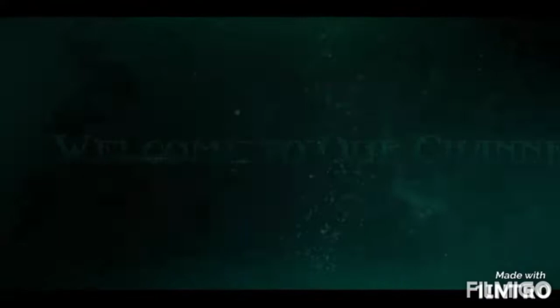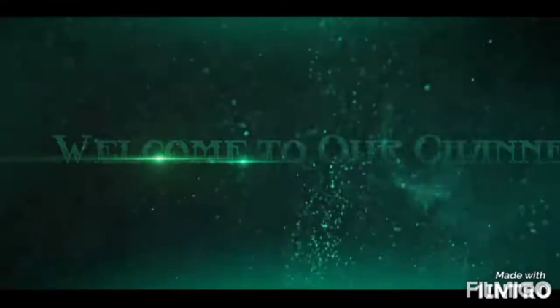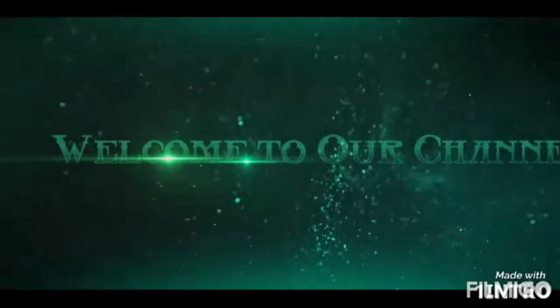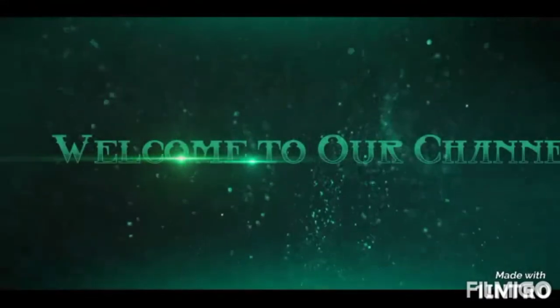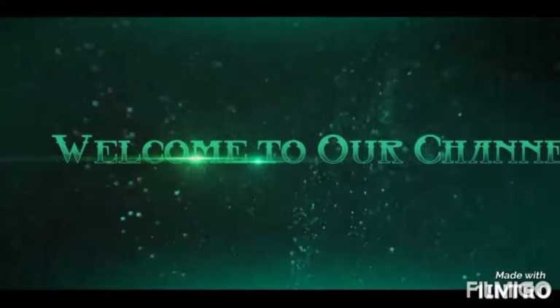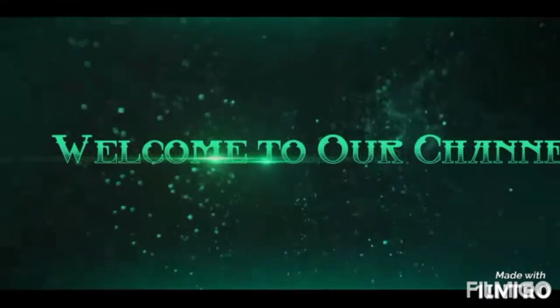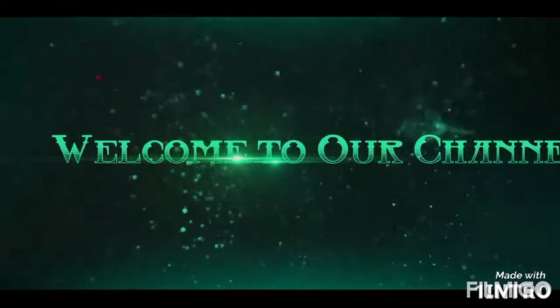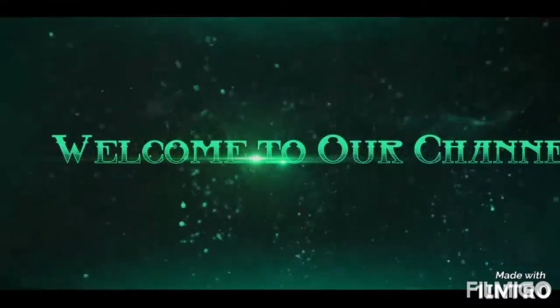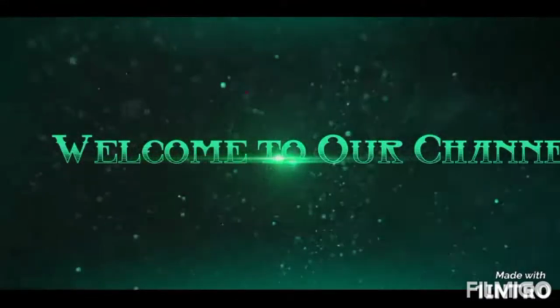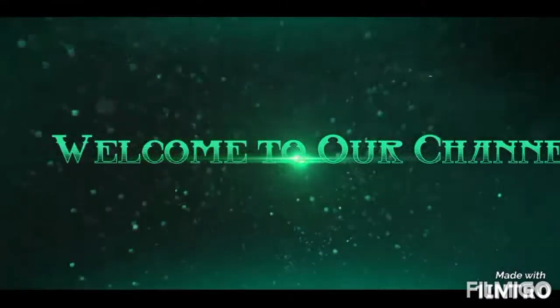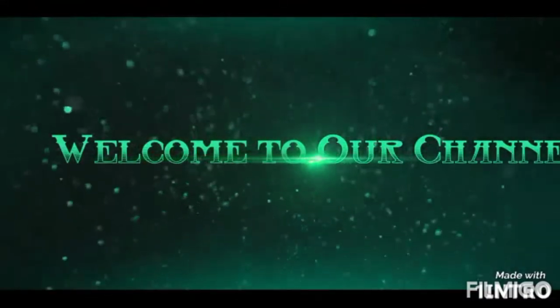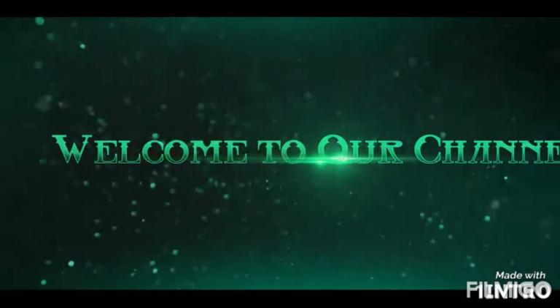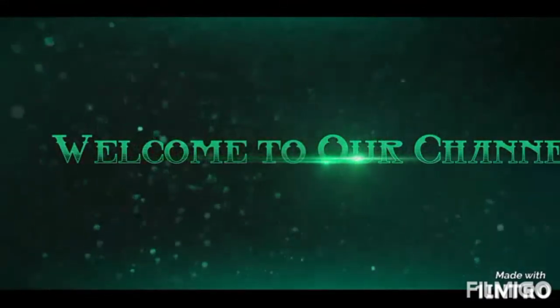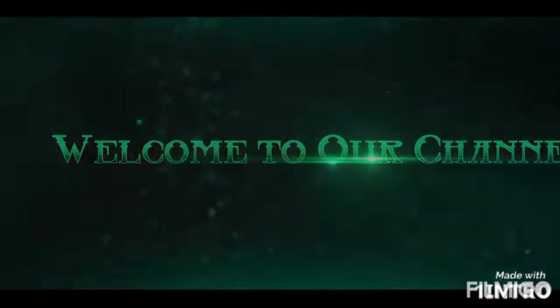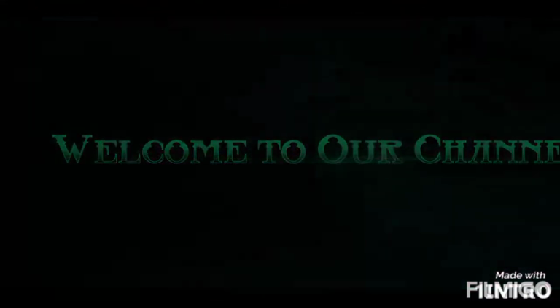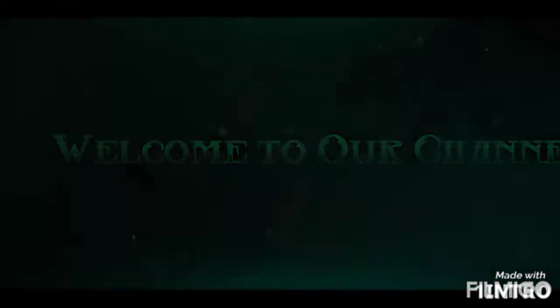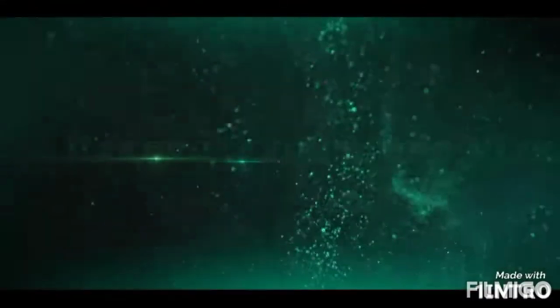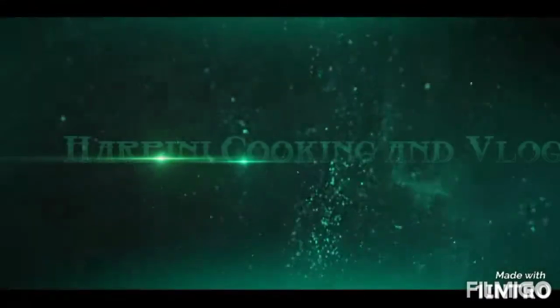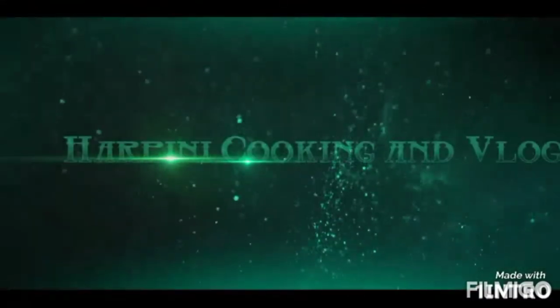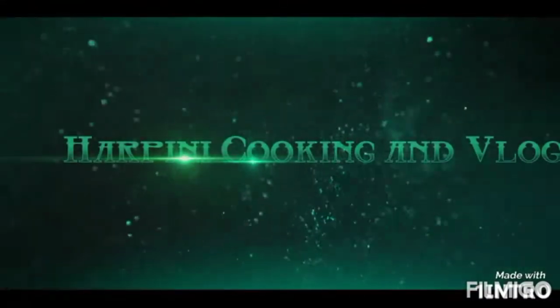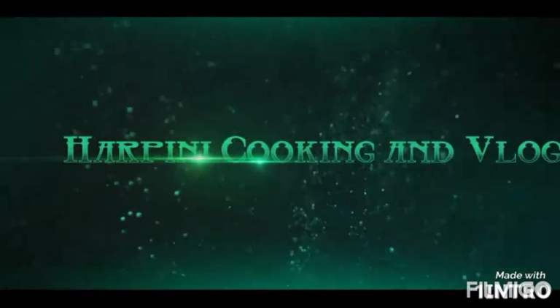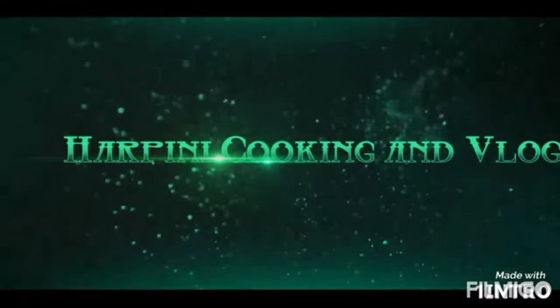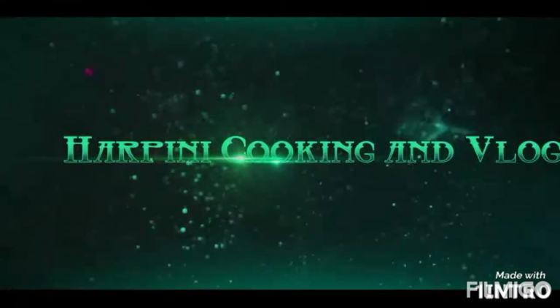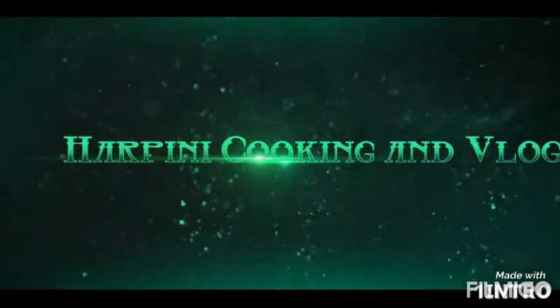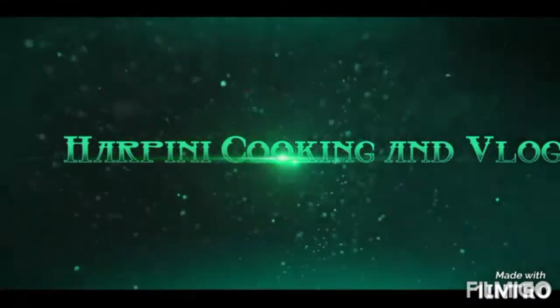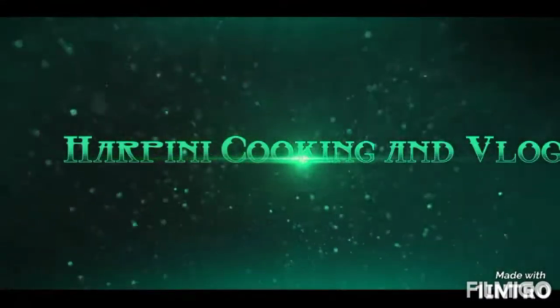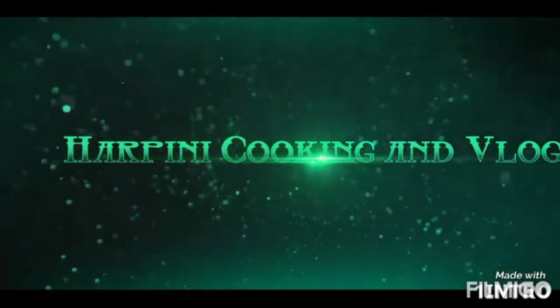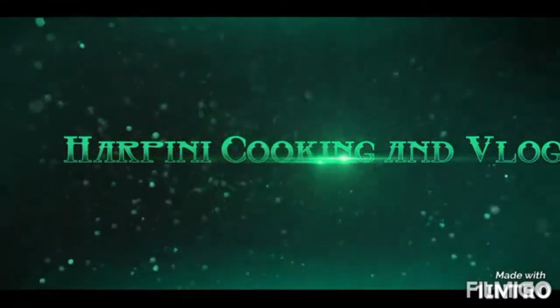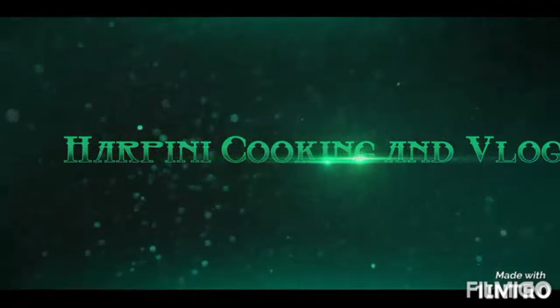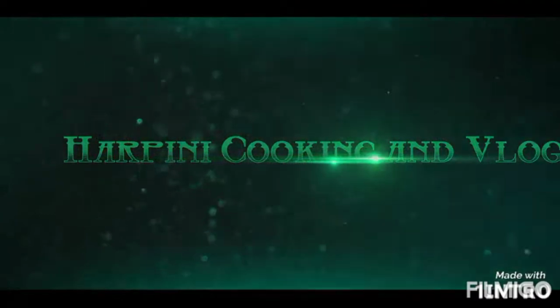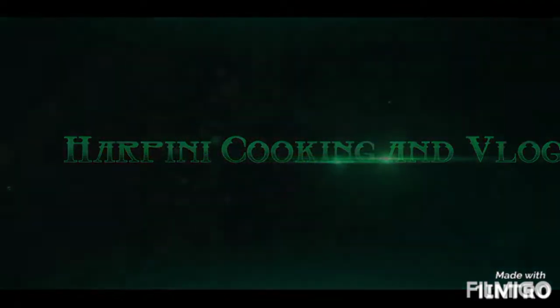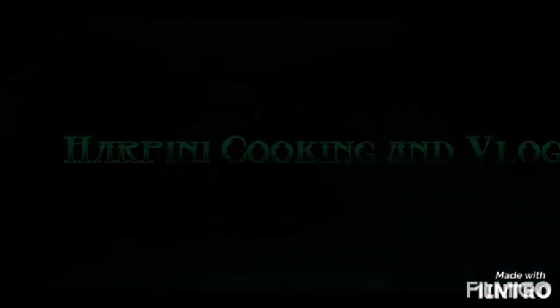Hi friends, welcome to our channel. This is our channel.